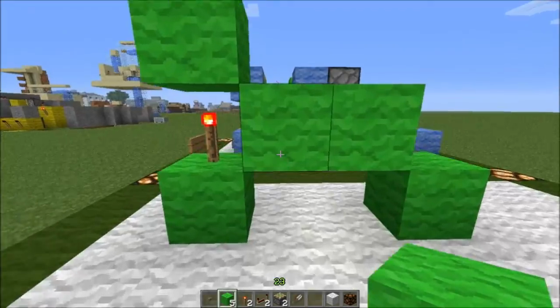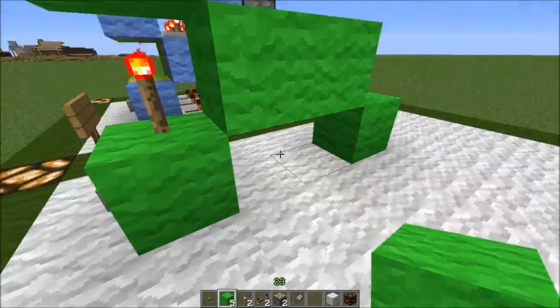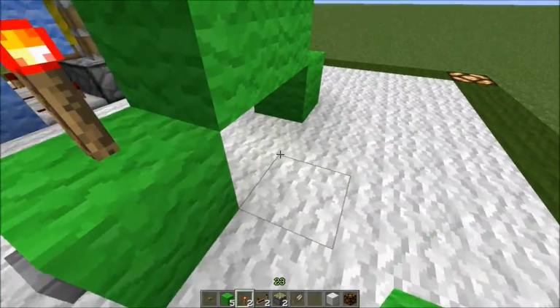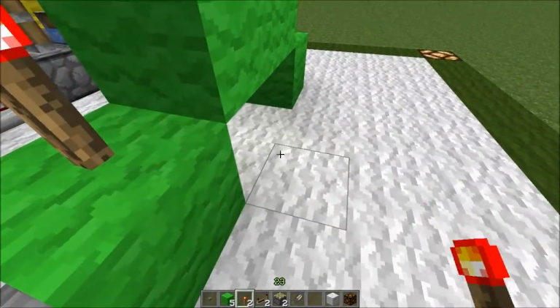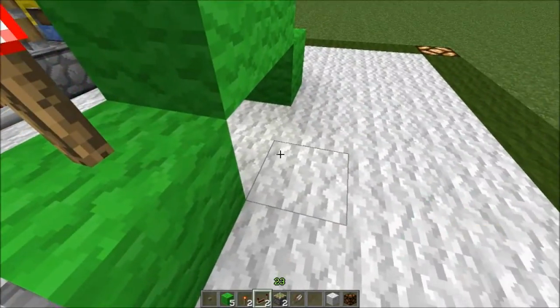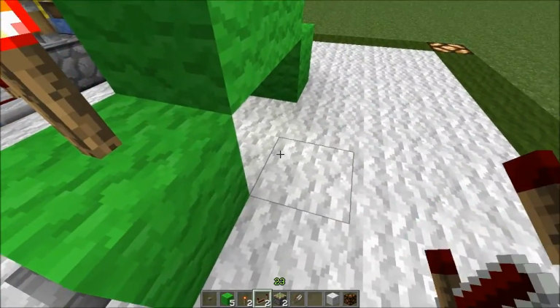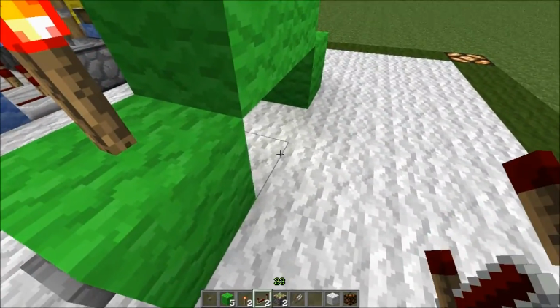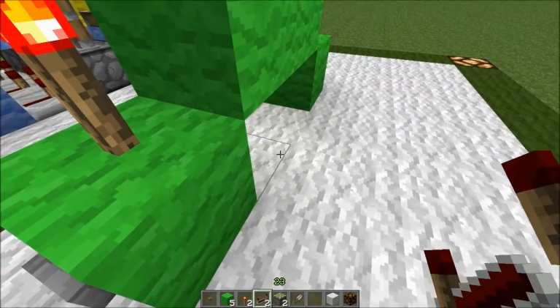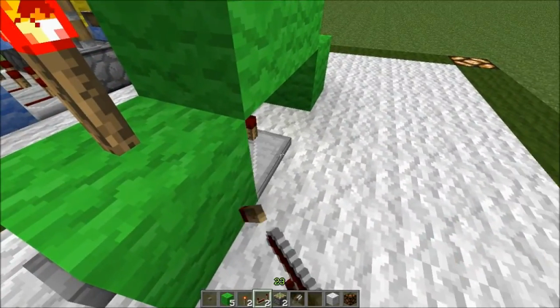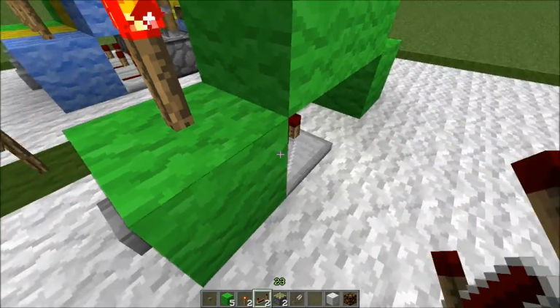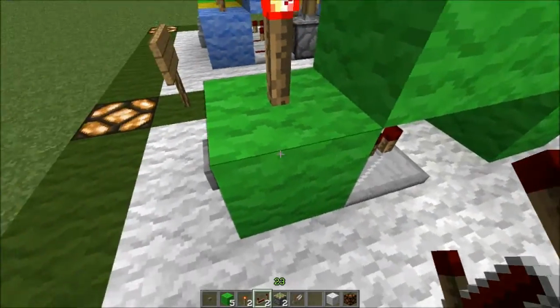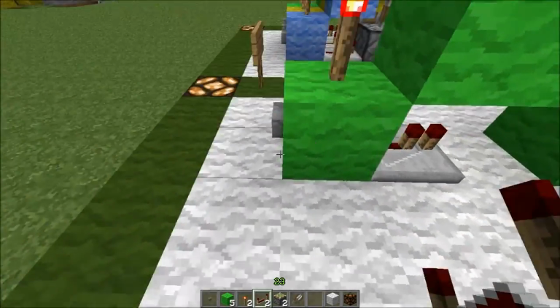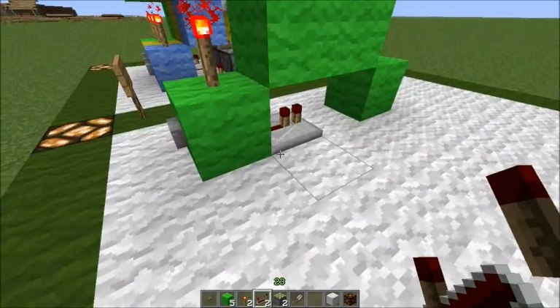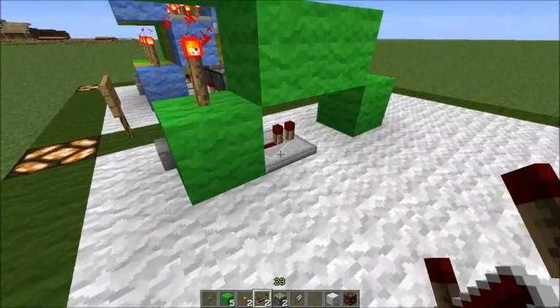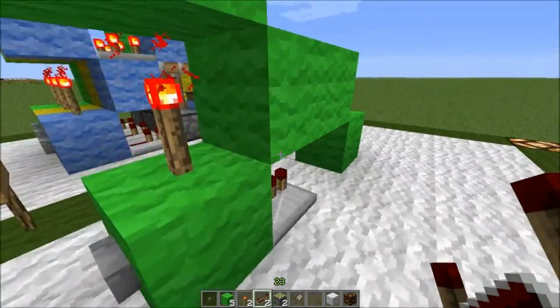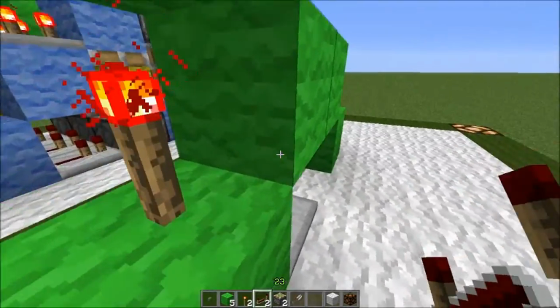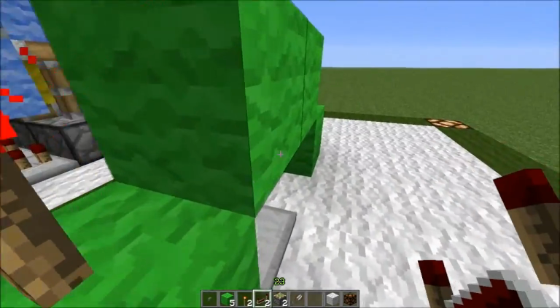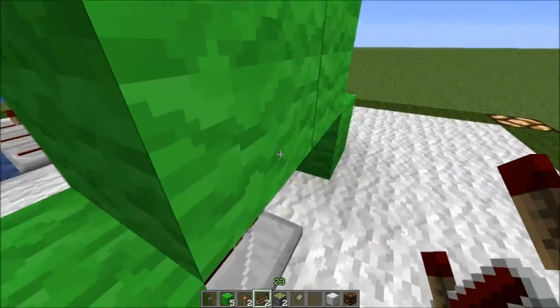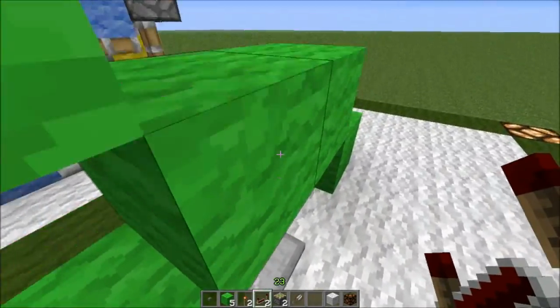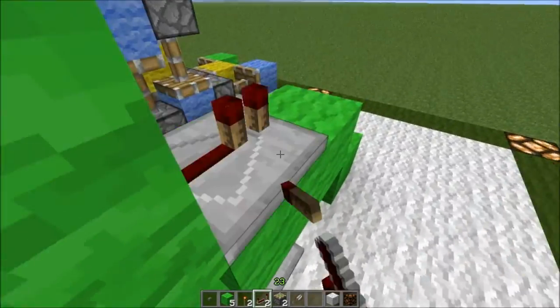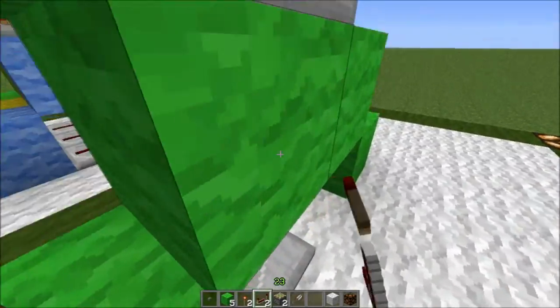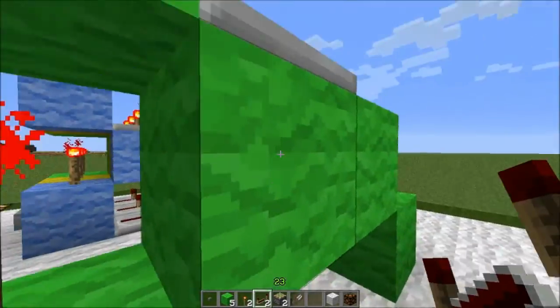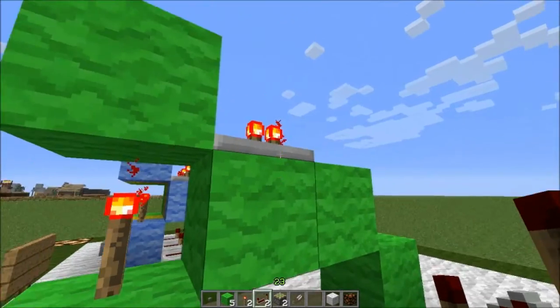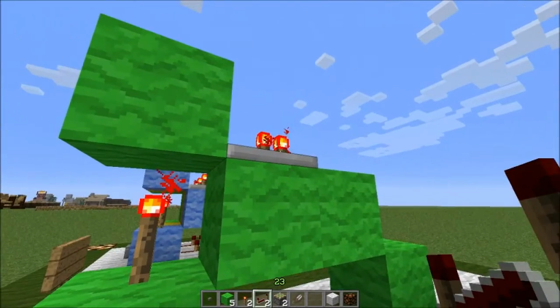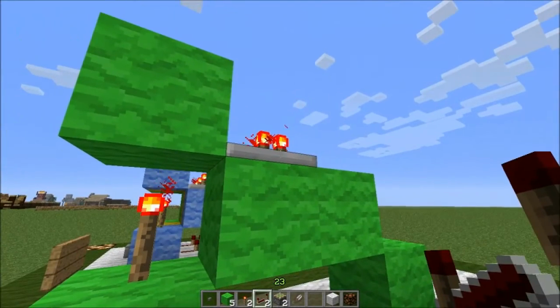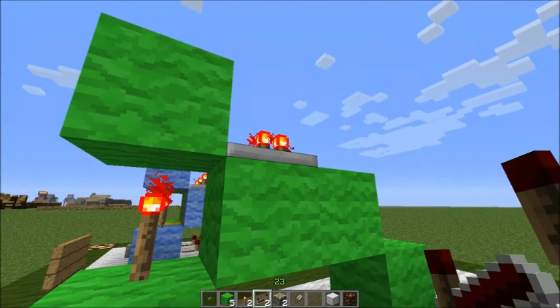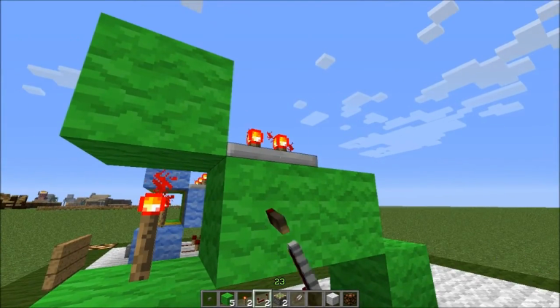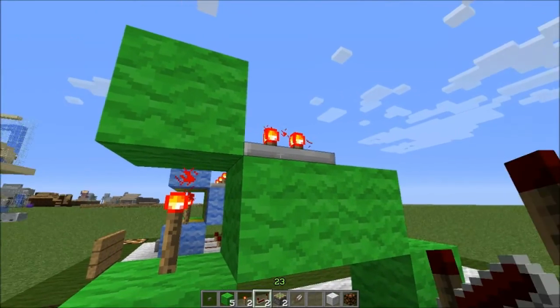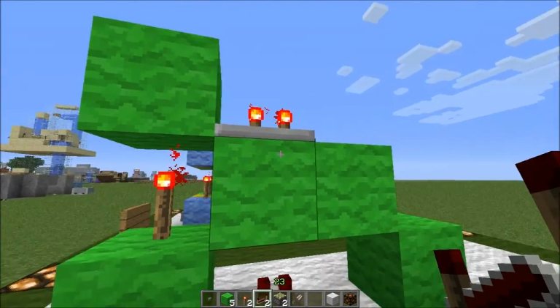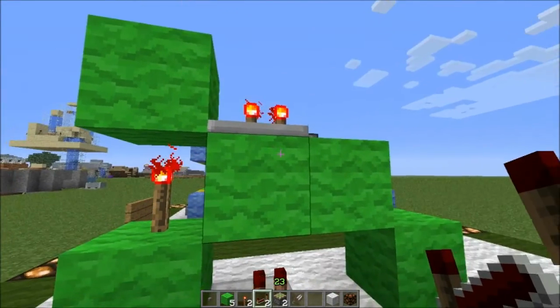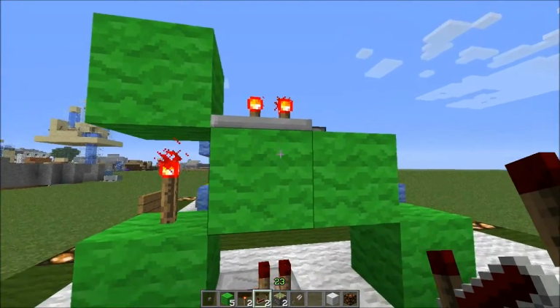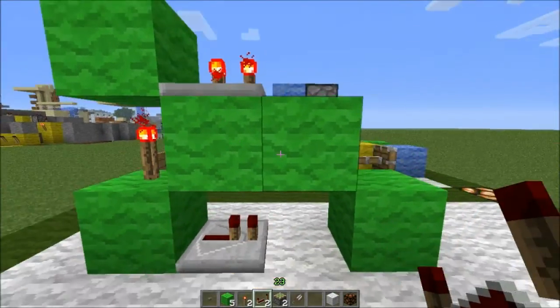You then want to put a repeater underneath, behind this block, and on top. Set the top one — click it once — or set it to two ticks.